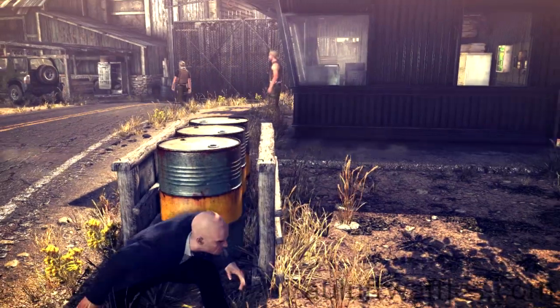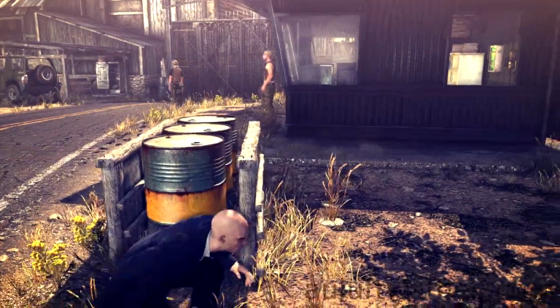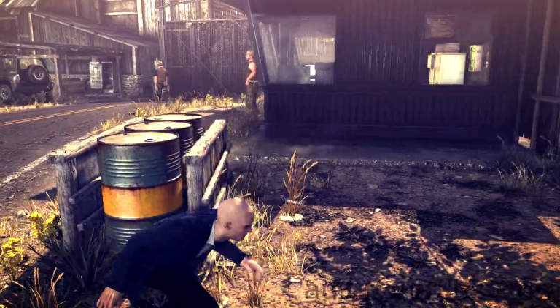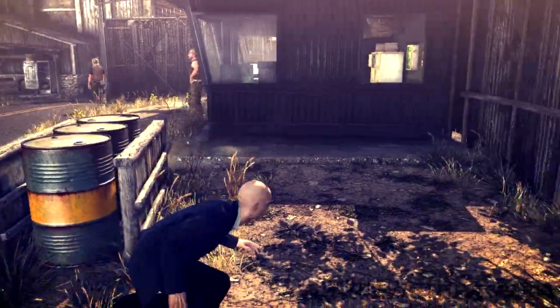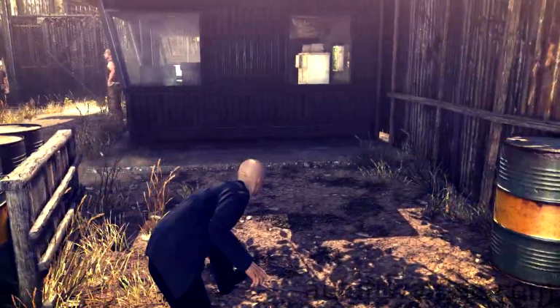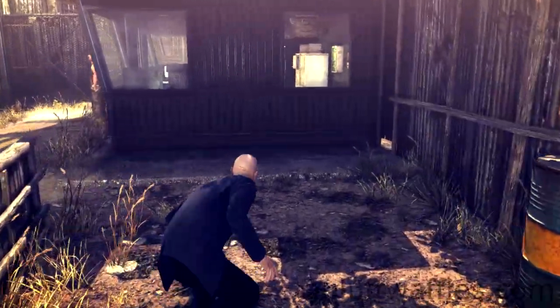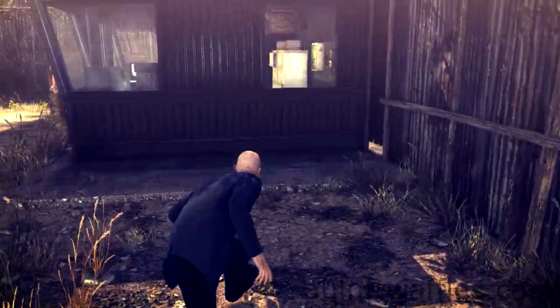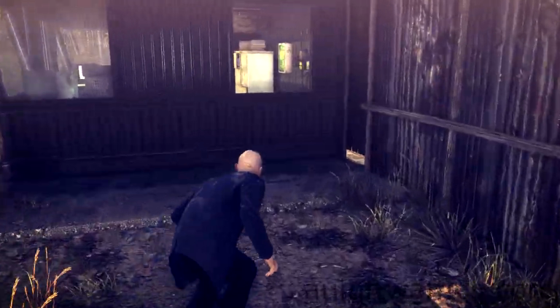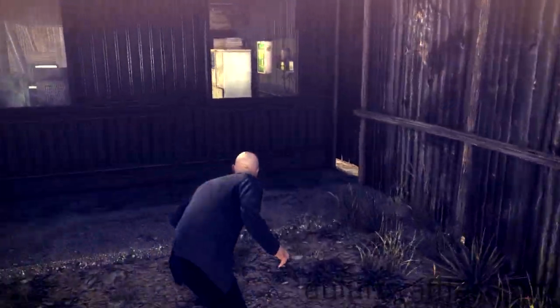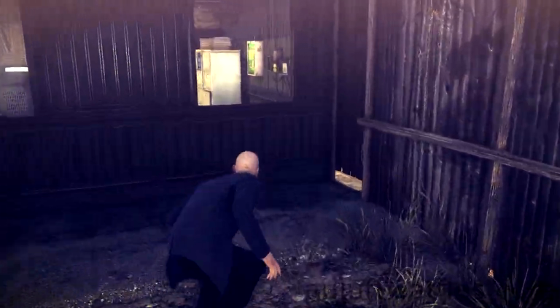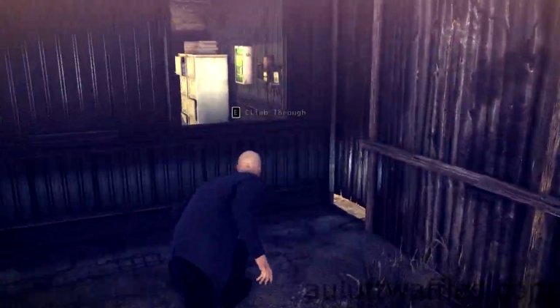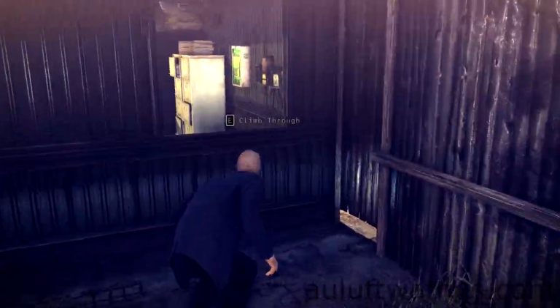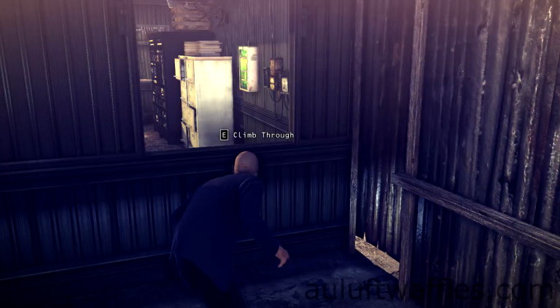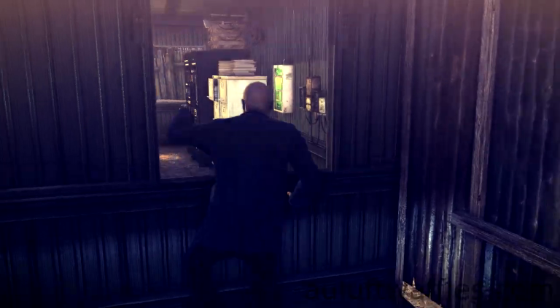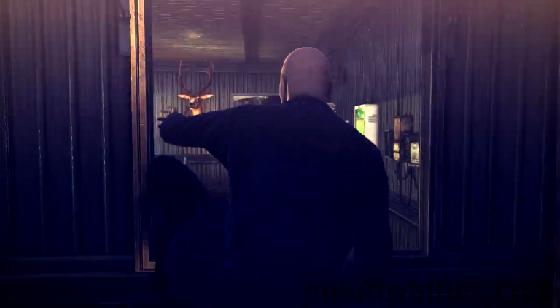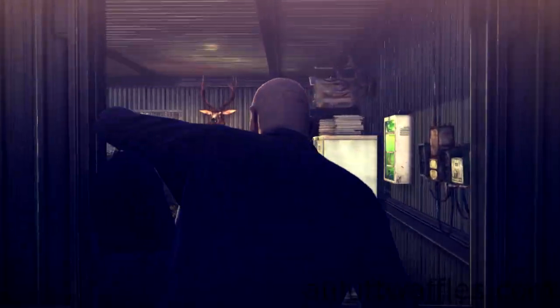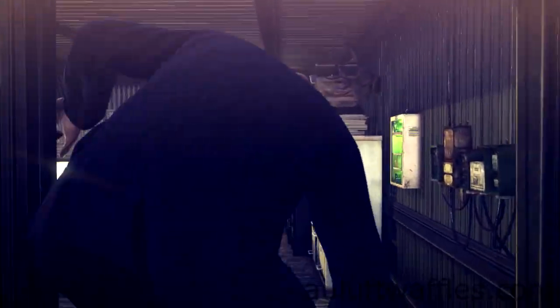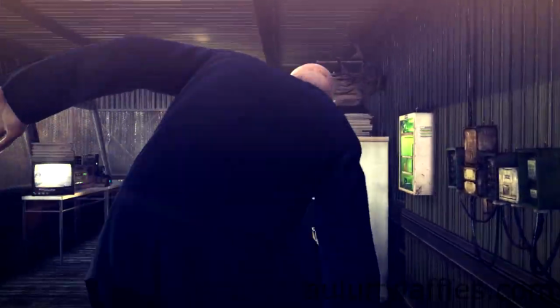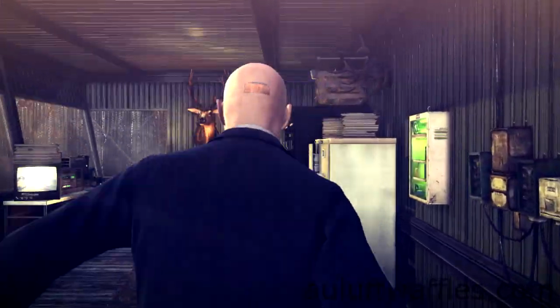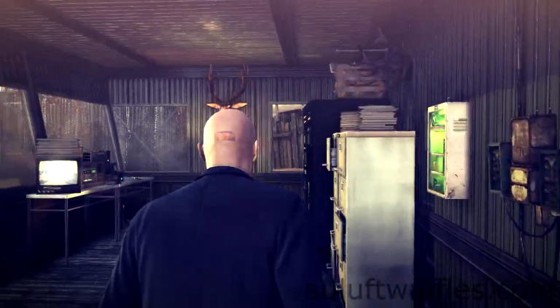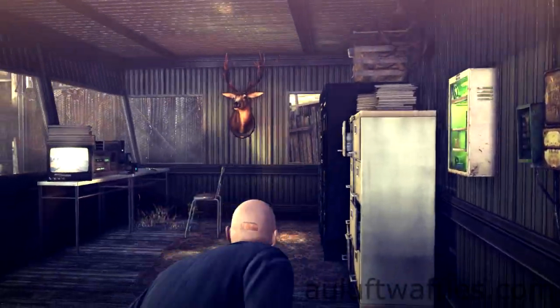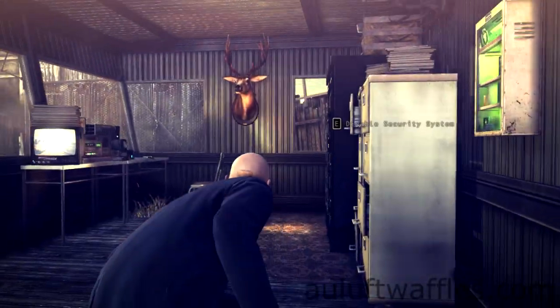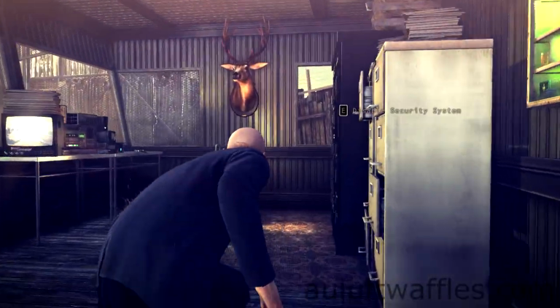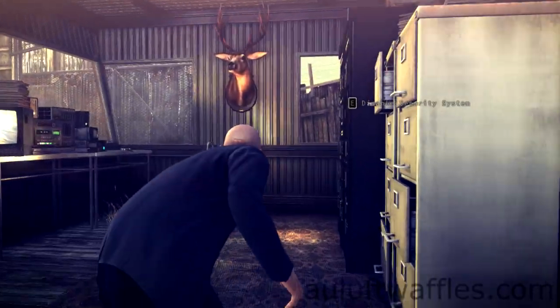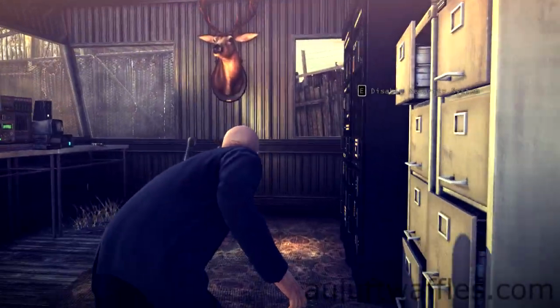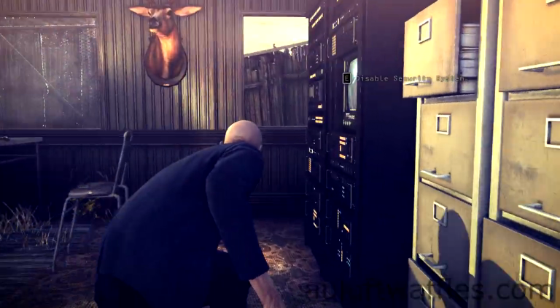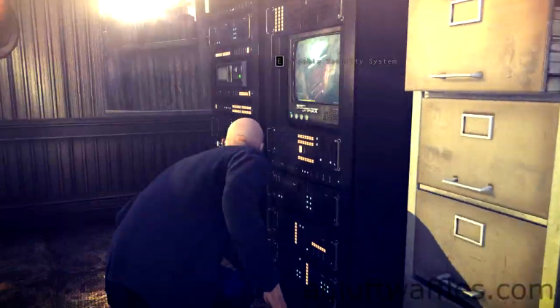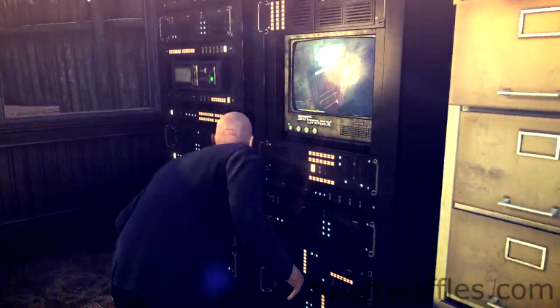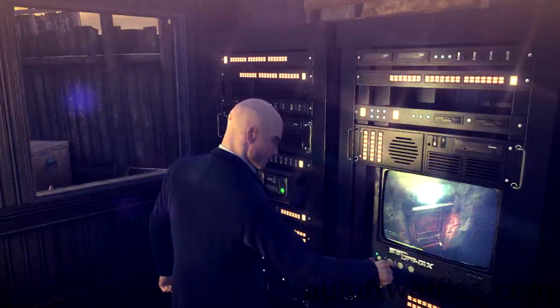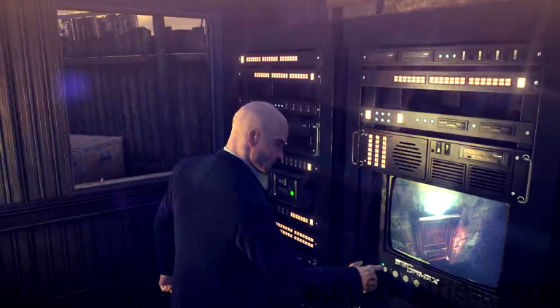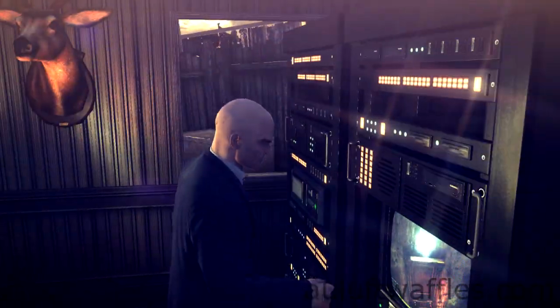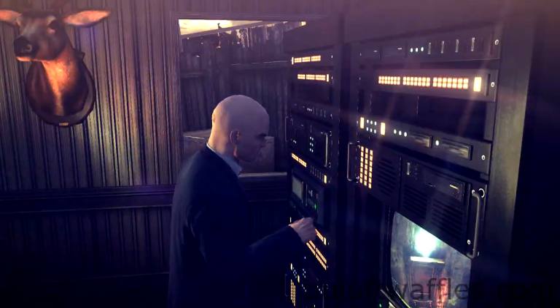Make your way up to the window of the second security station and climb through. Disable the backup security system and pick up the wrench from the table.